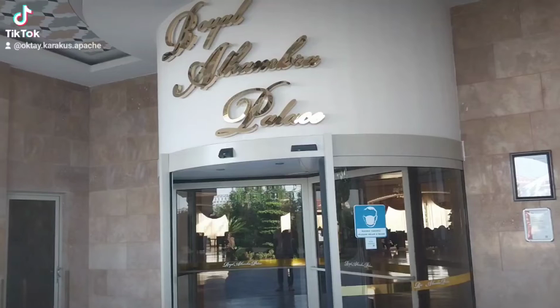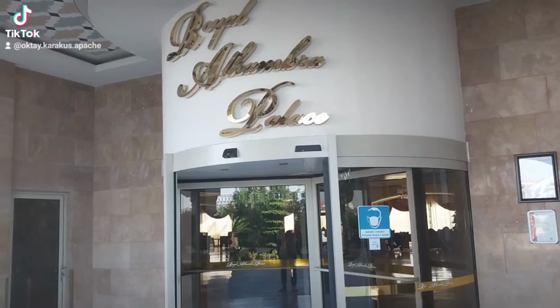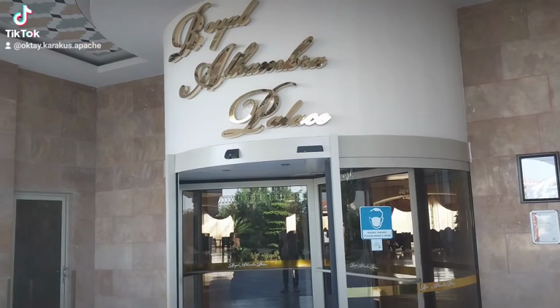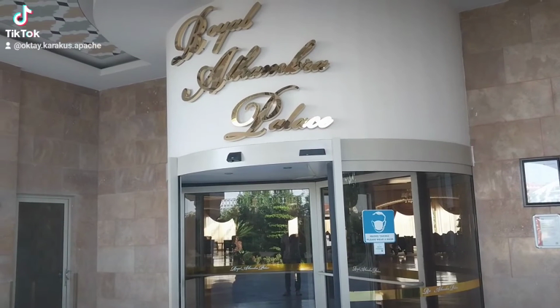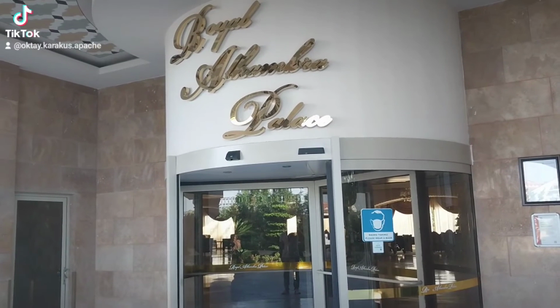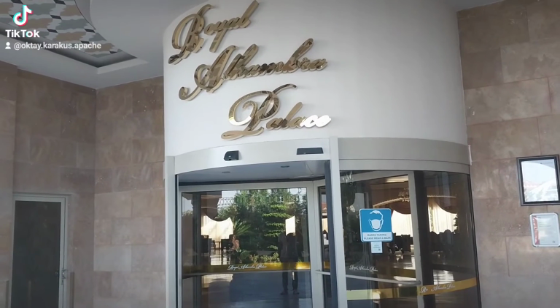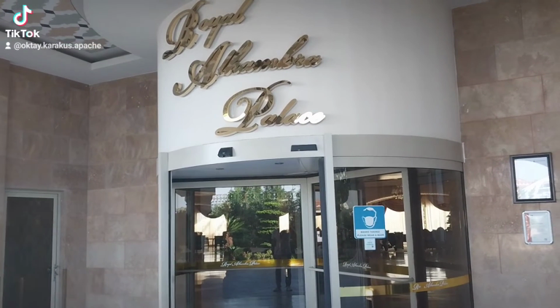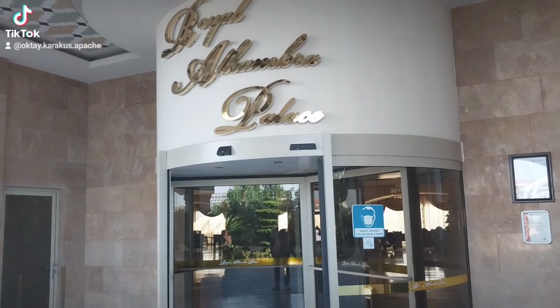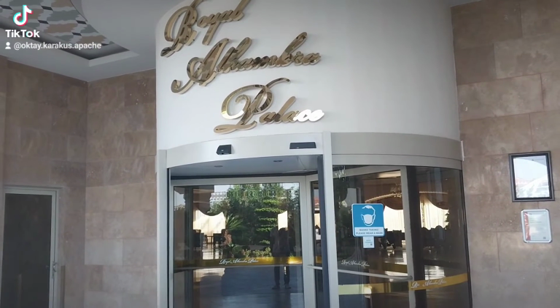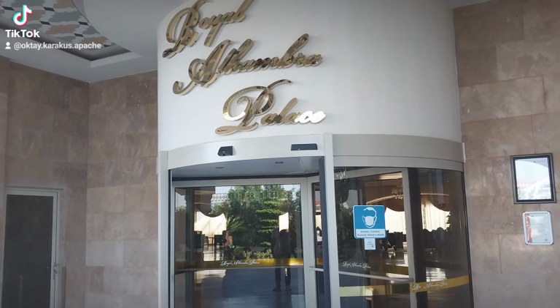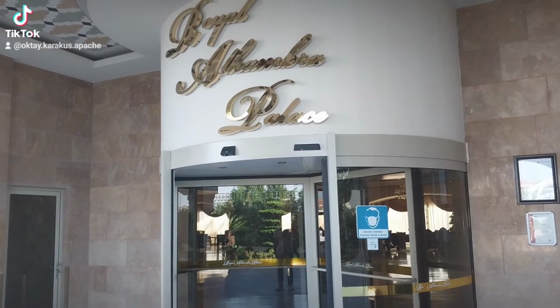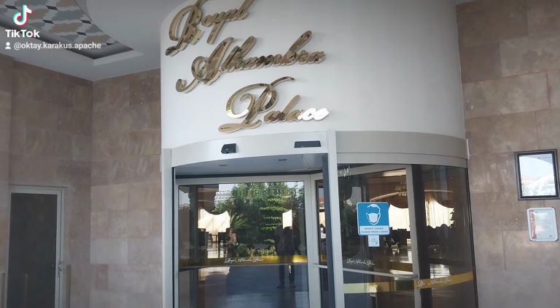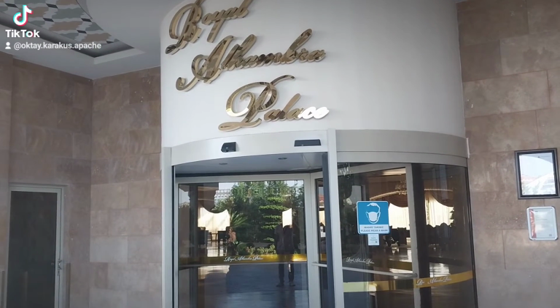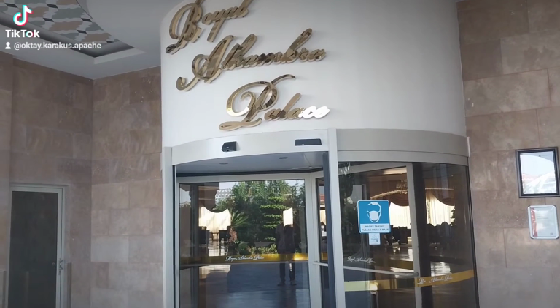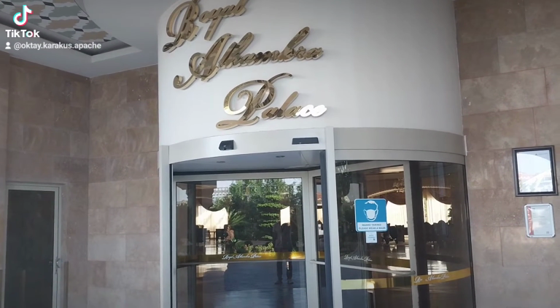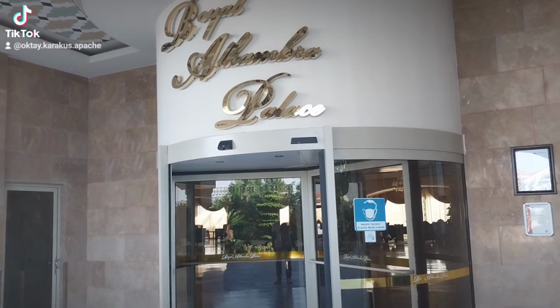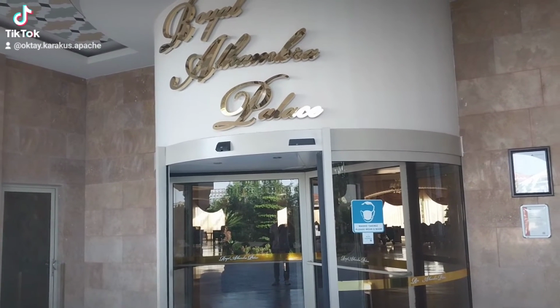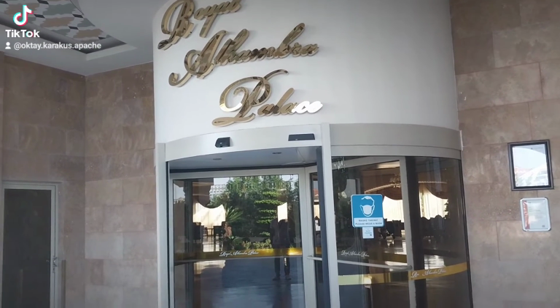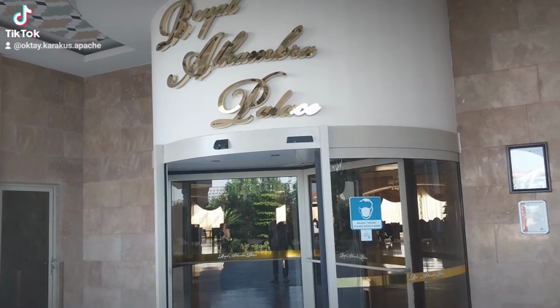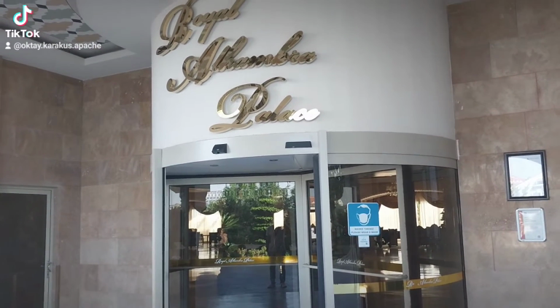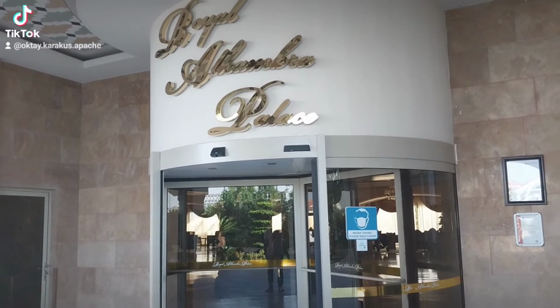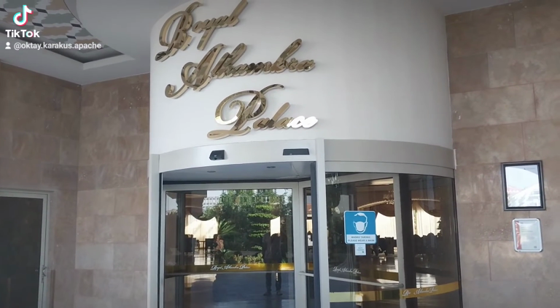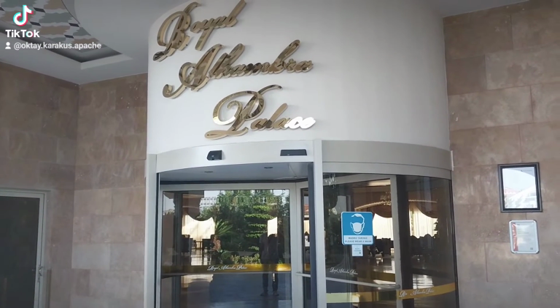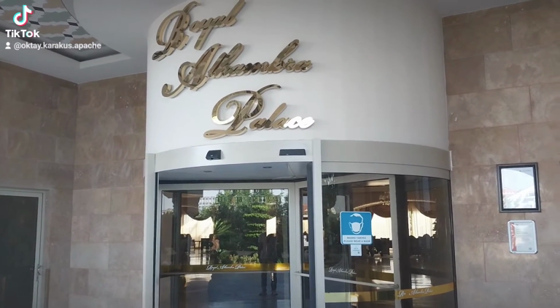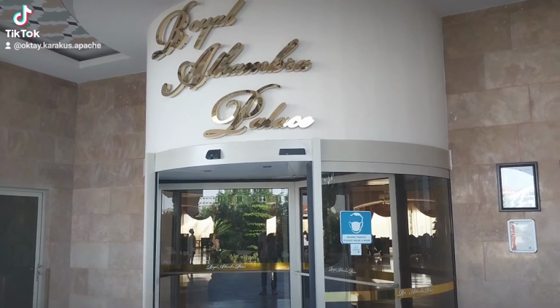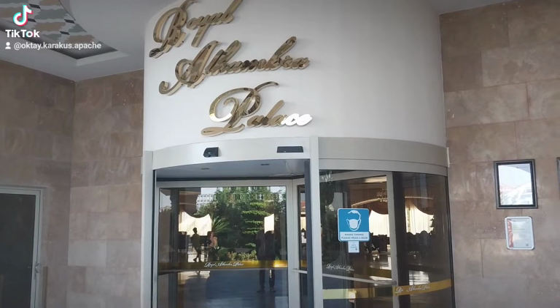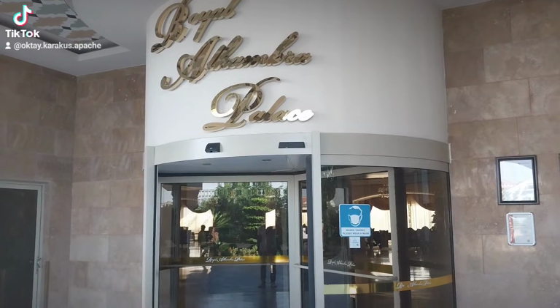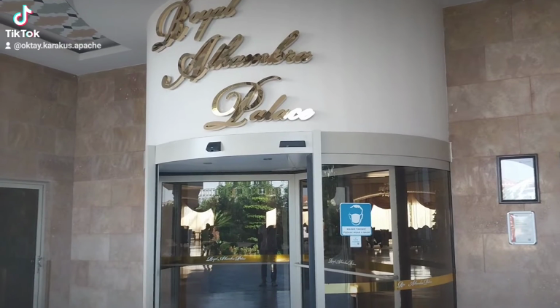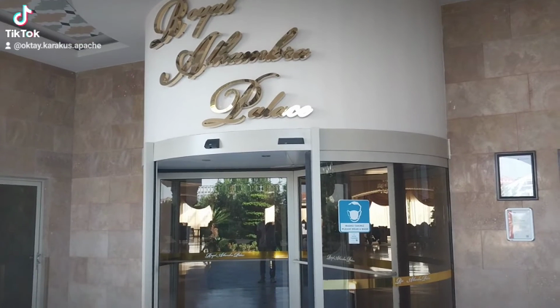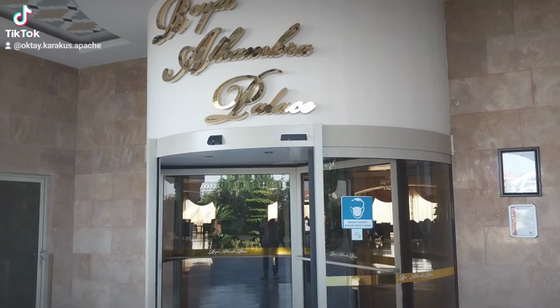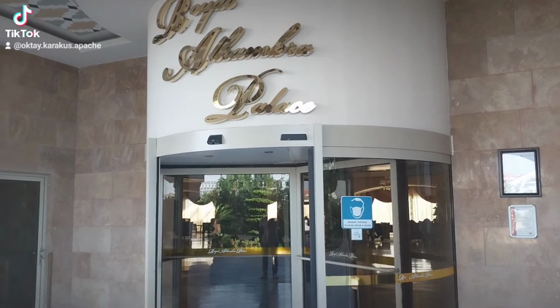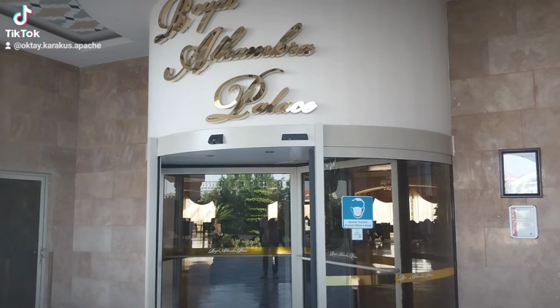Royal Alhambra Palace — one of the most beautiful hotels around here. Let's see how it looks like.